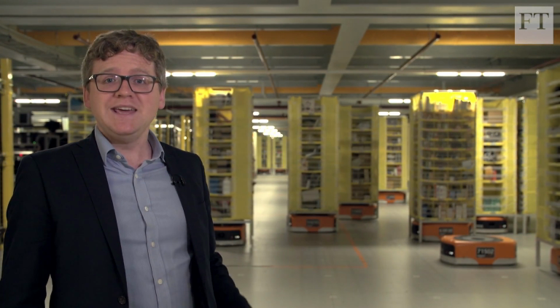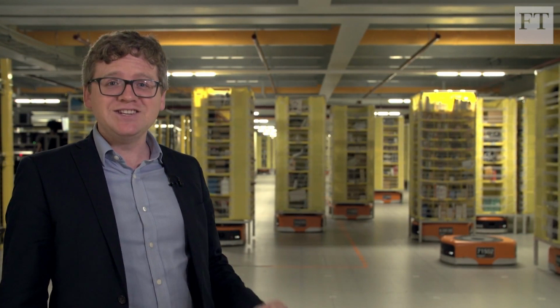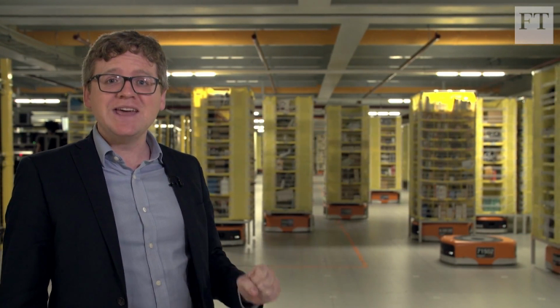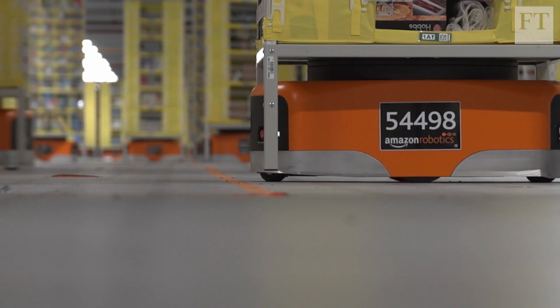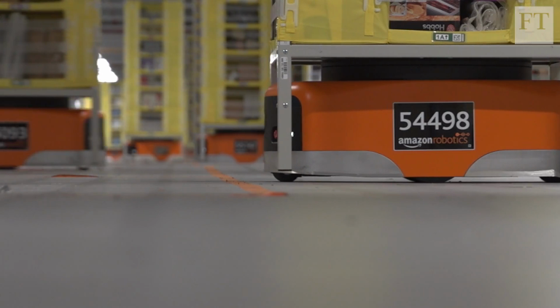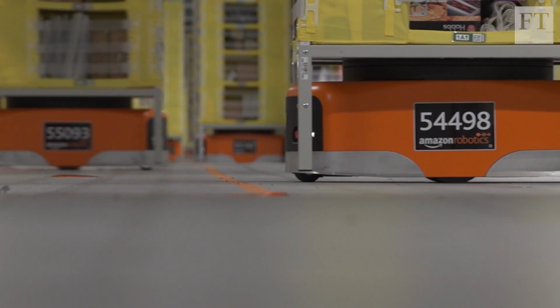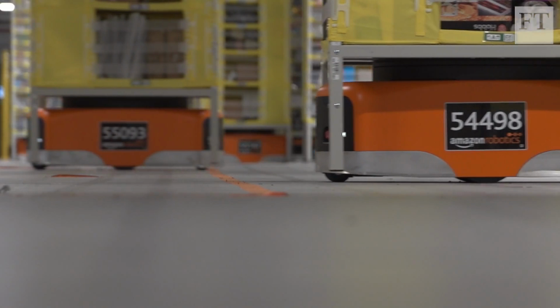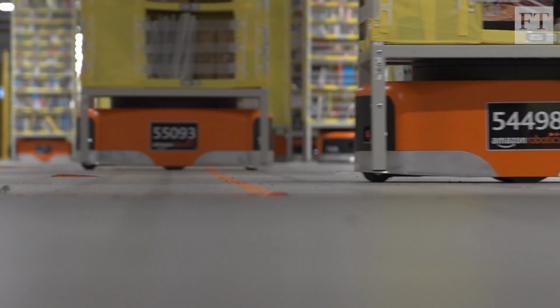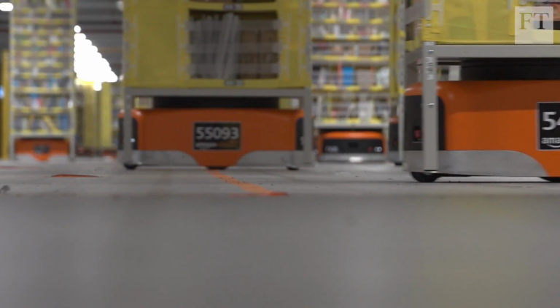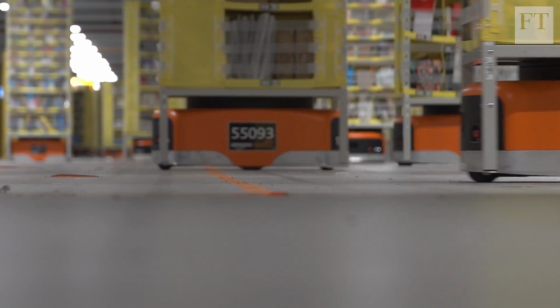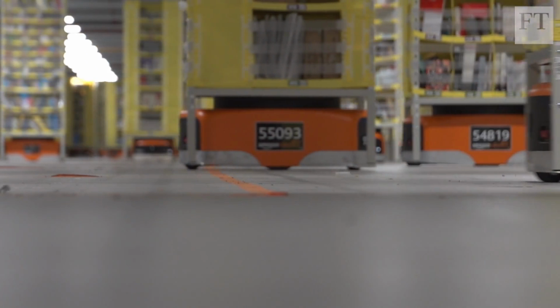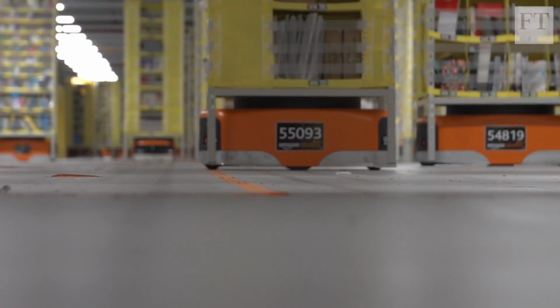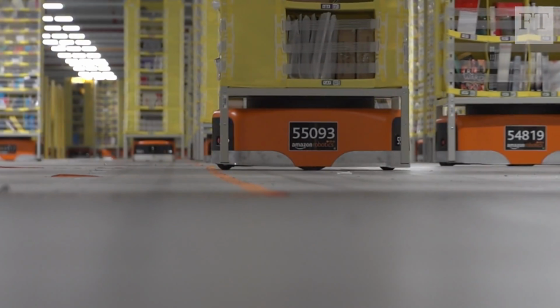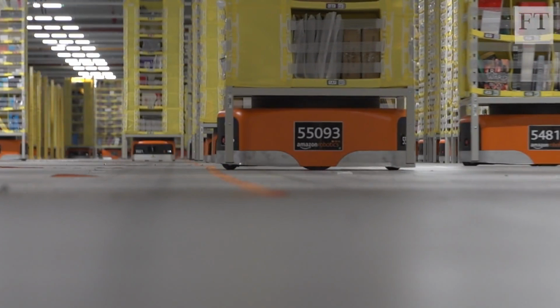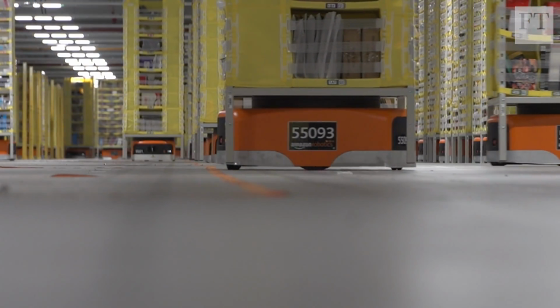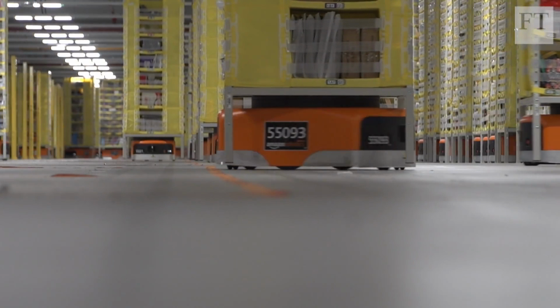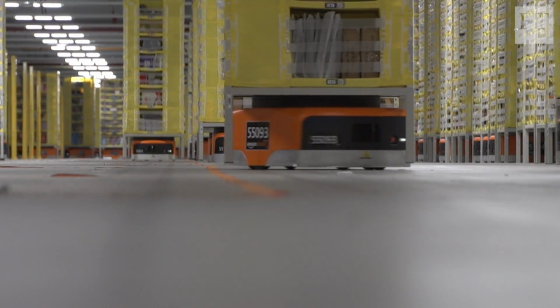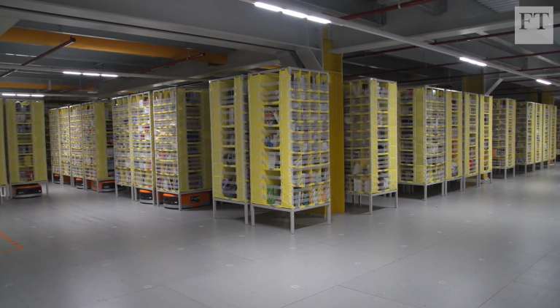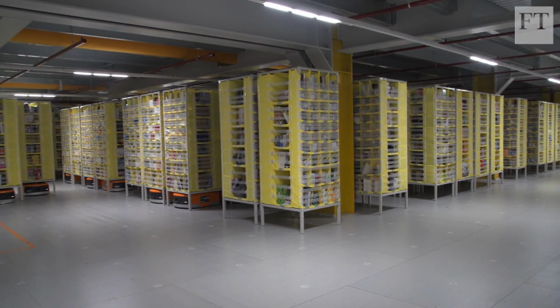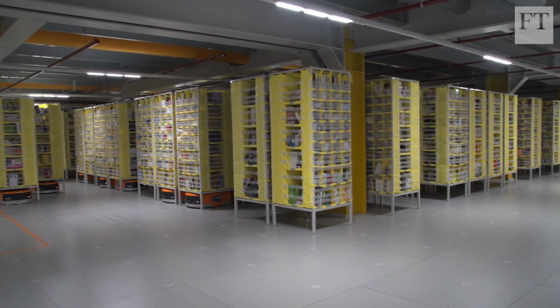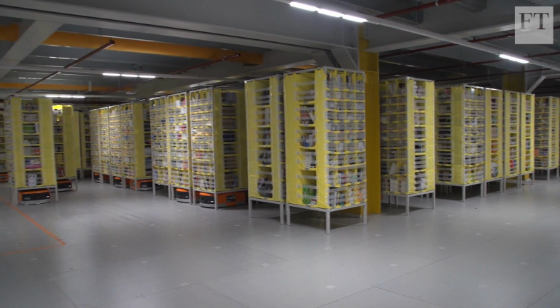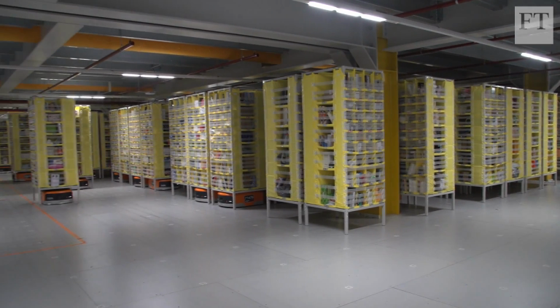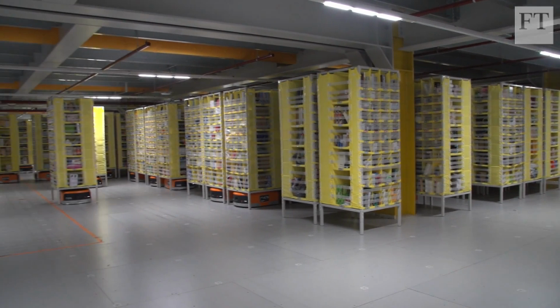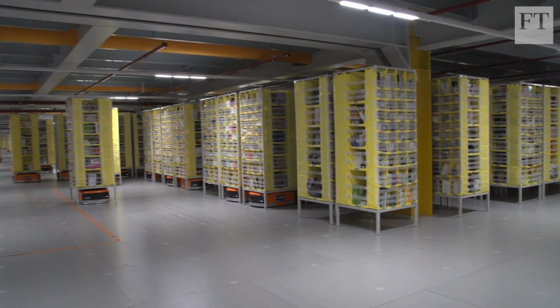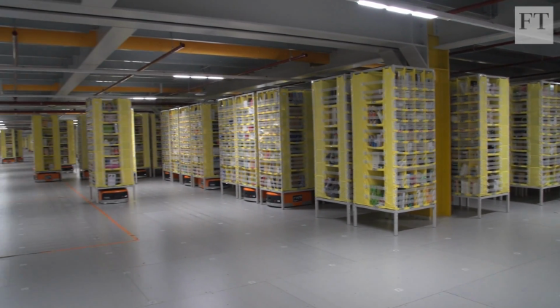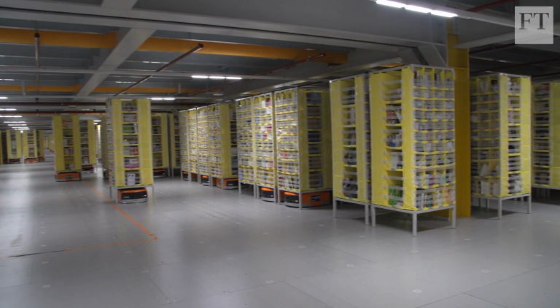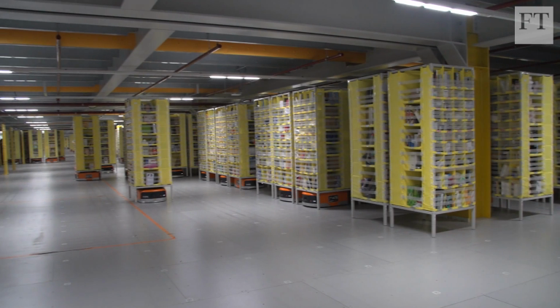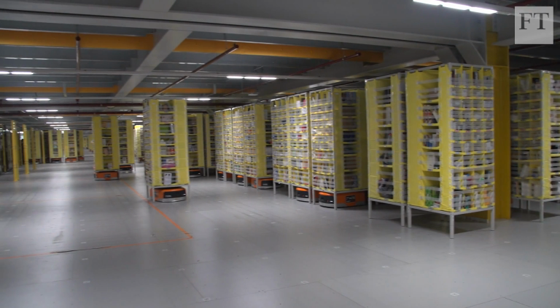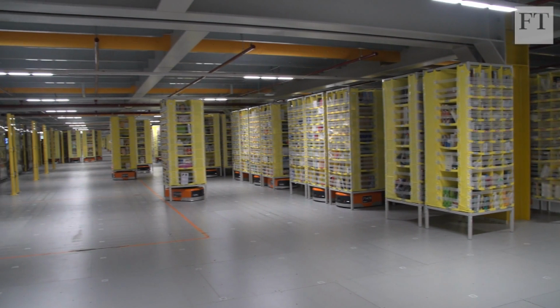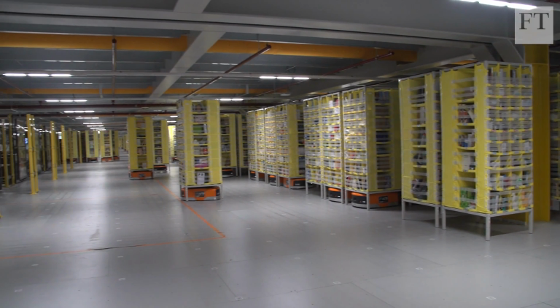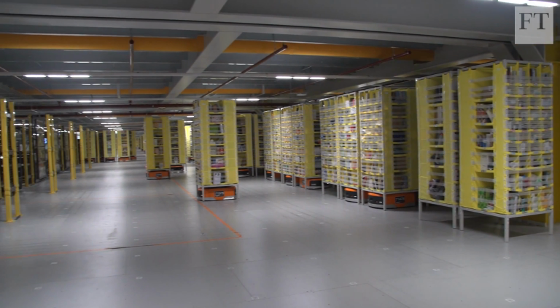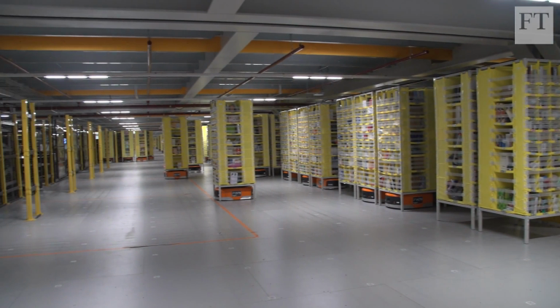Each day, an army of 2,500 of these mobile robots helps dispatch hundreds of thousands of orders from this distribution centre alone.